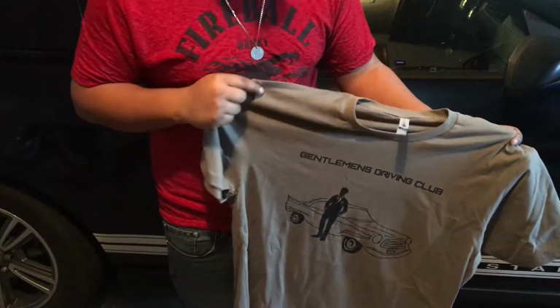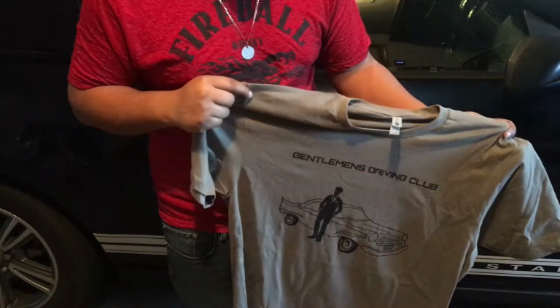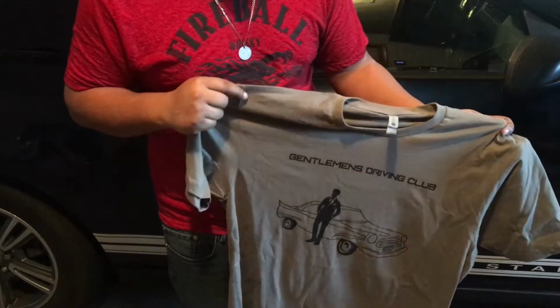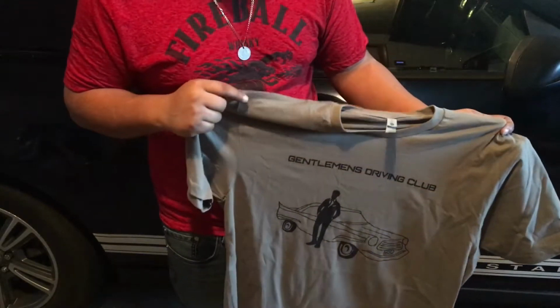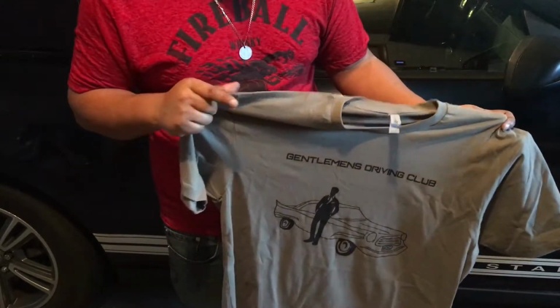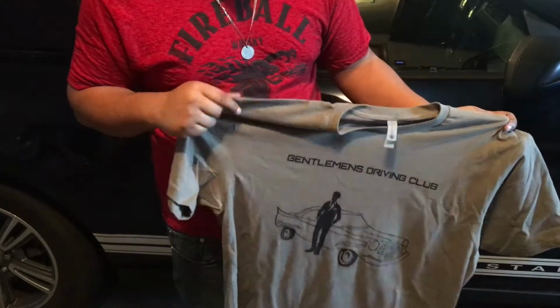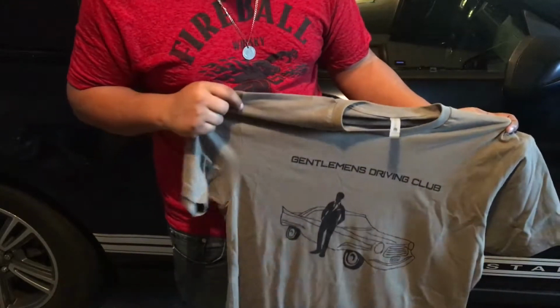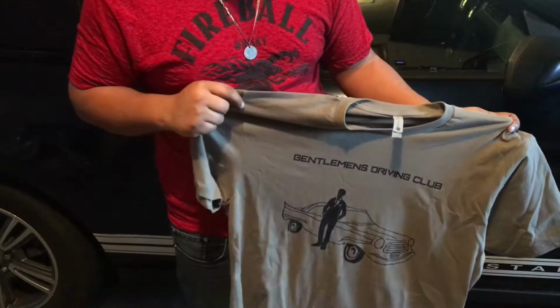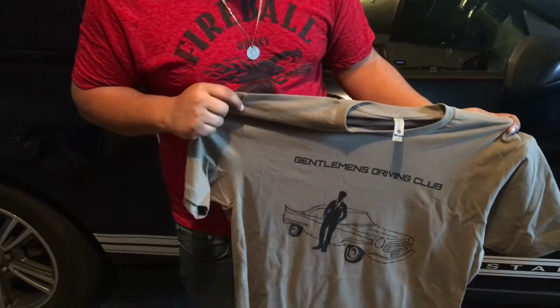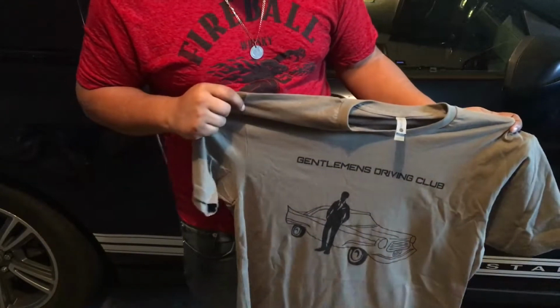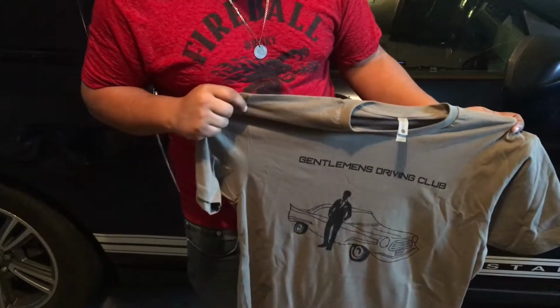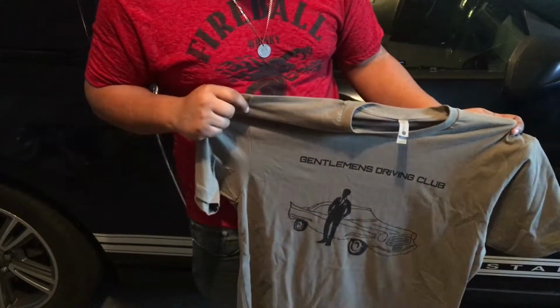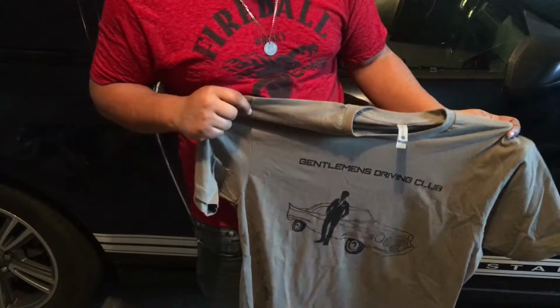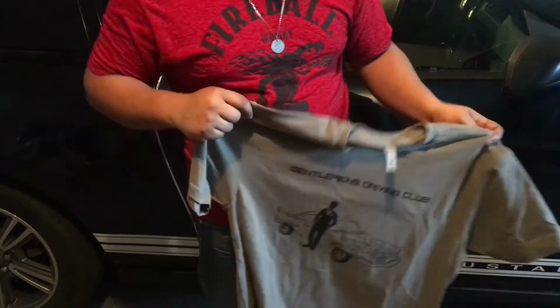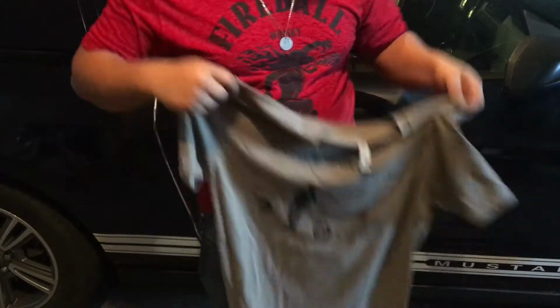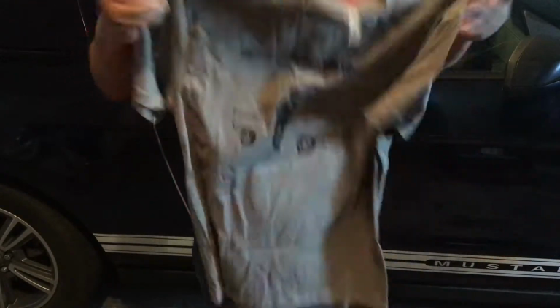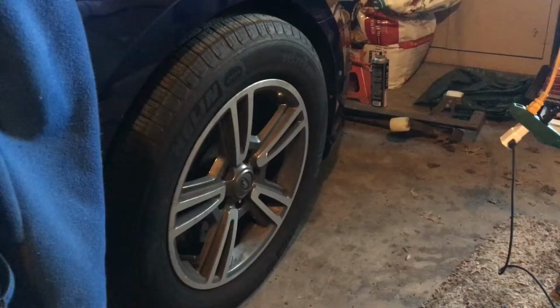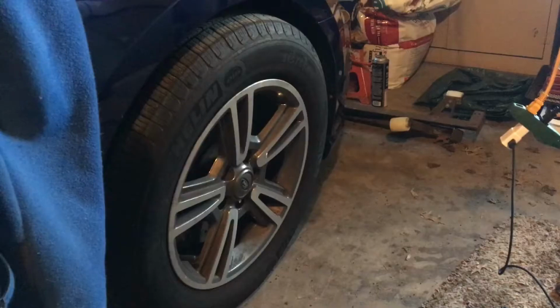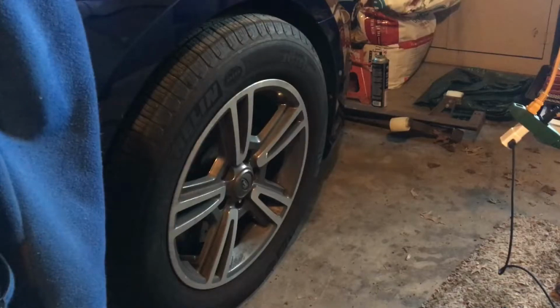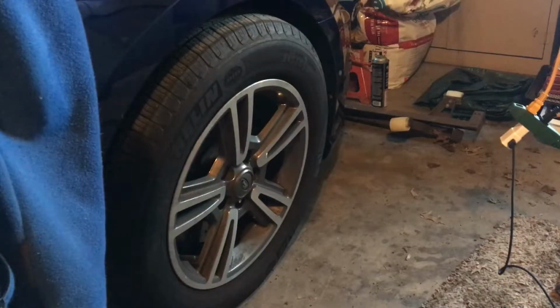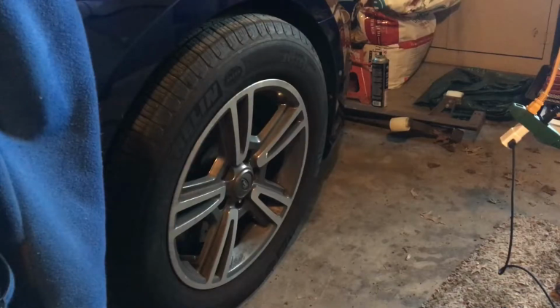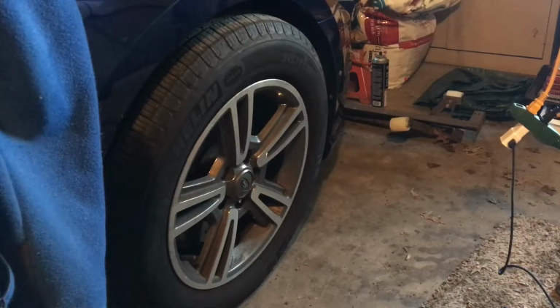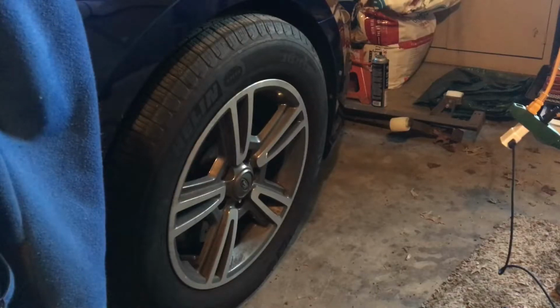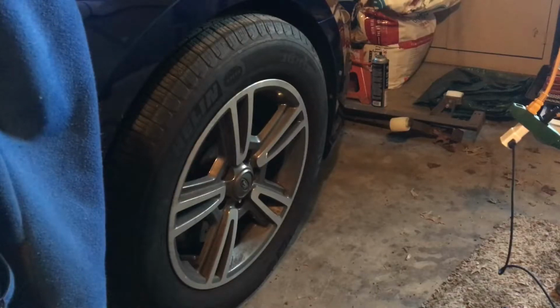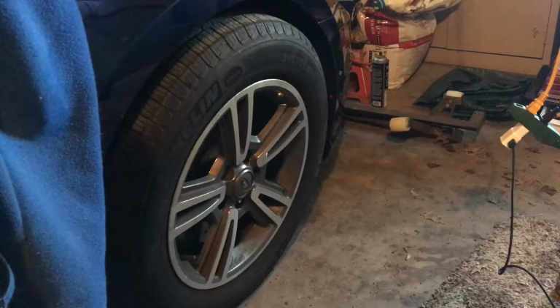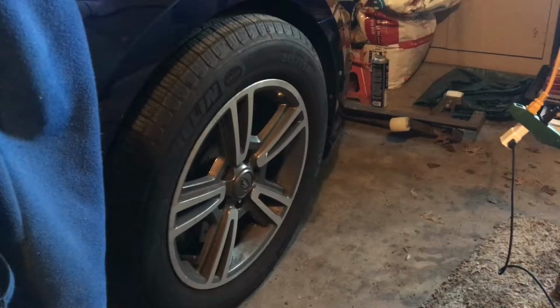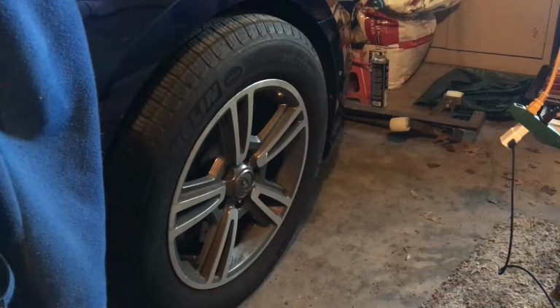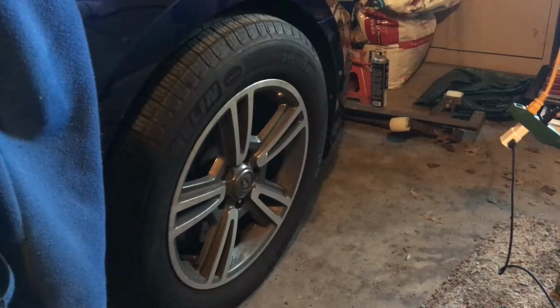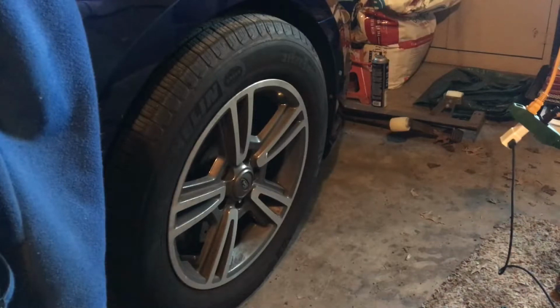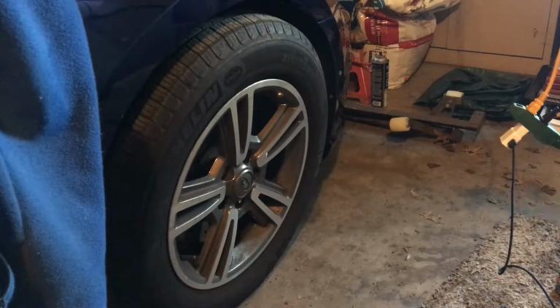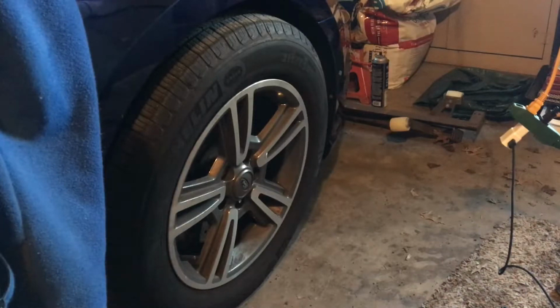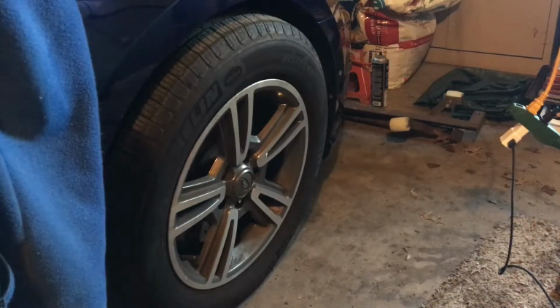Now we're going to go back to your regularly scheduled programming. So we're going to start by taking off this tire.